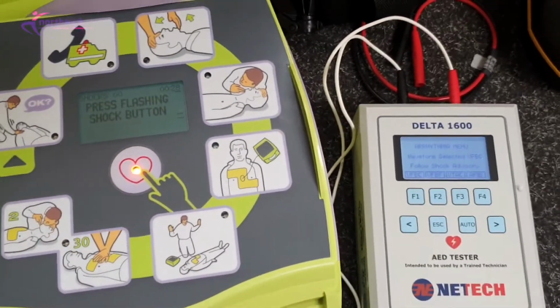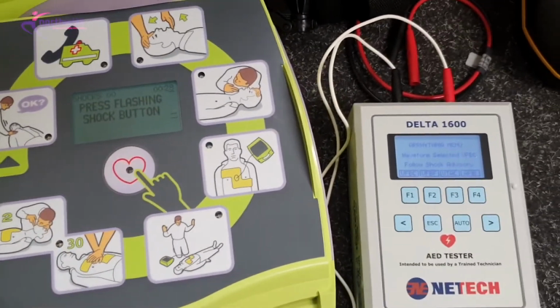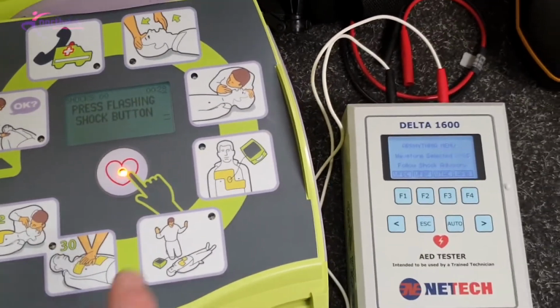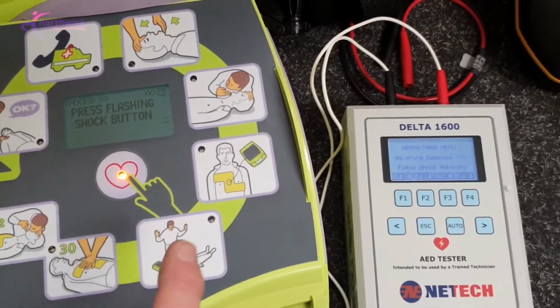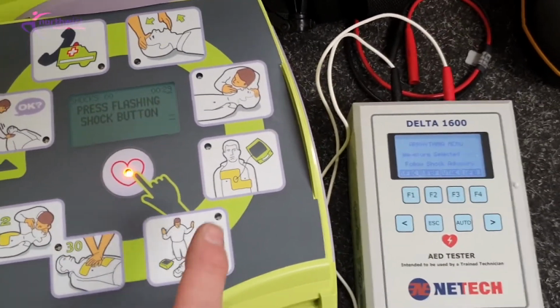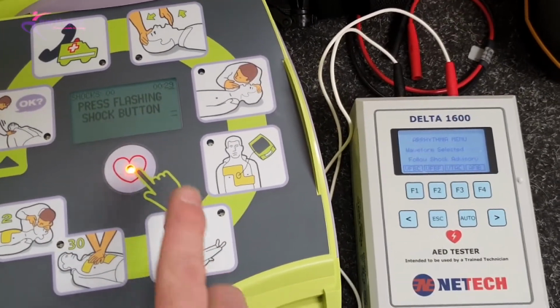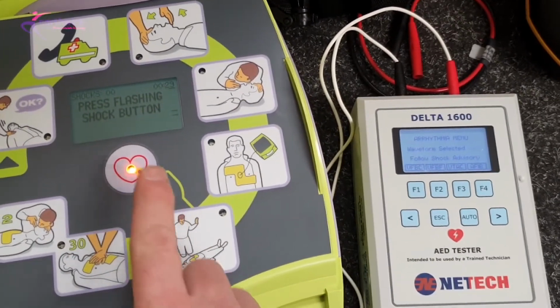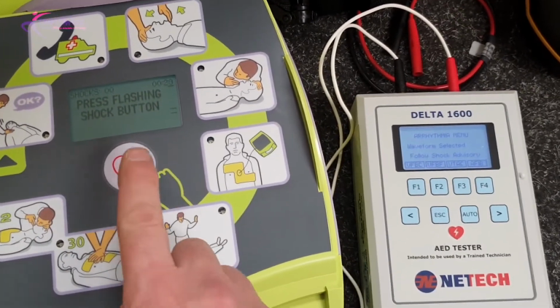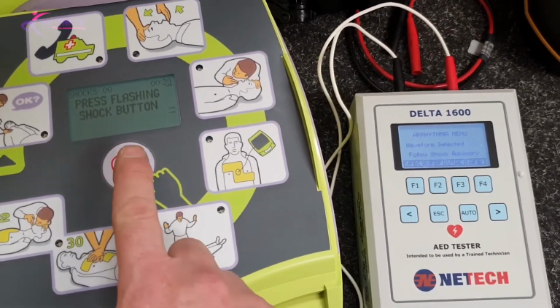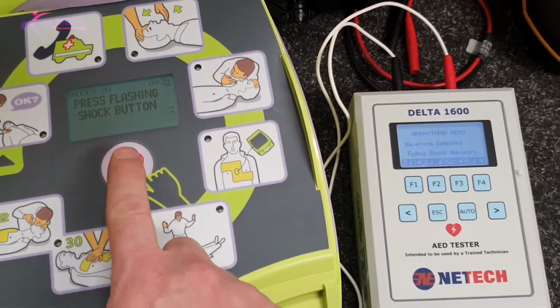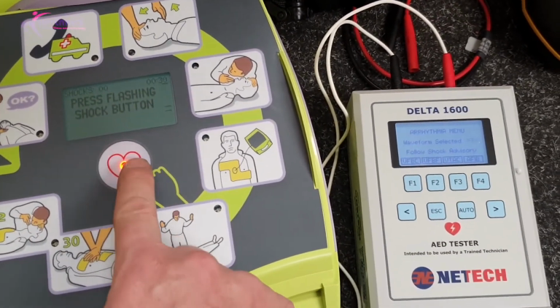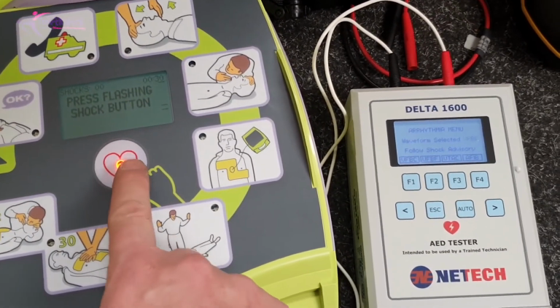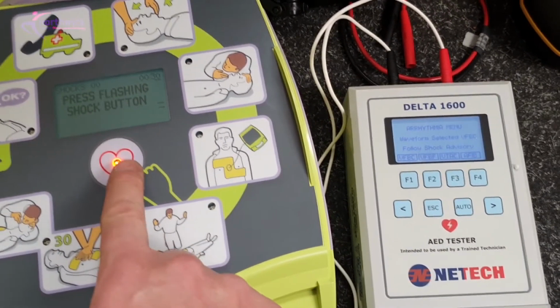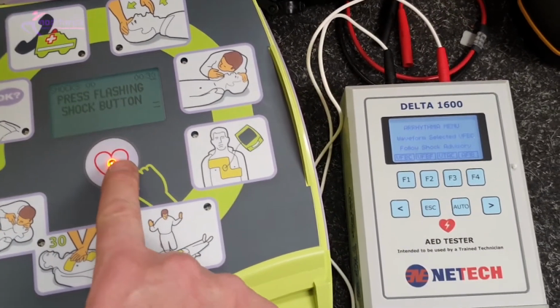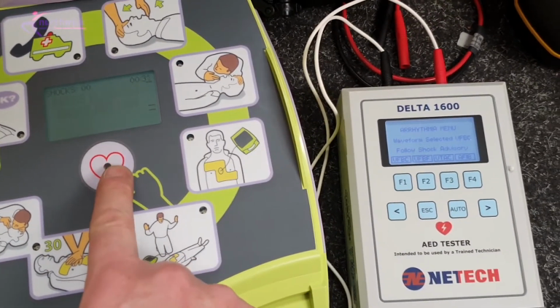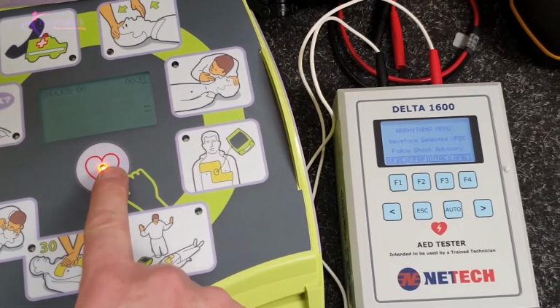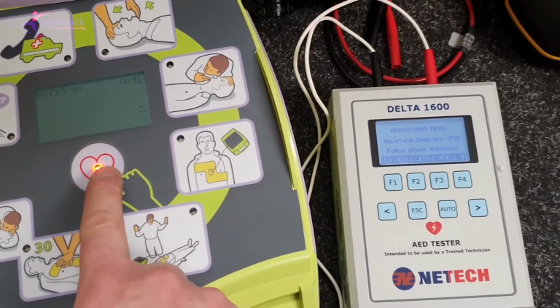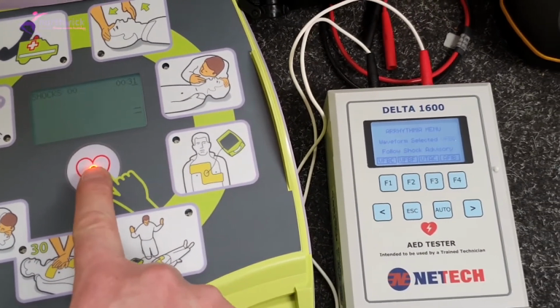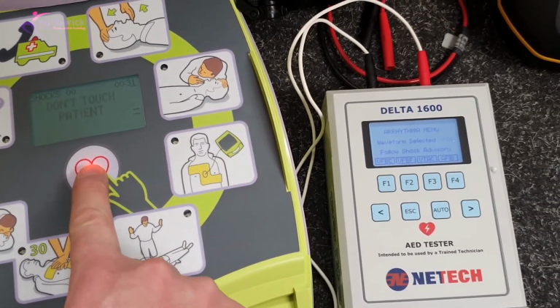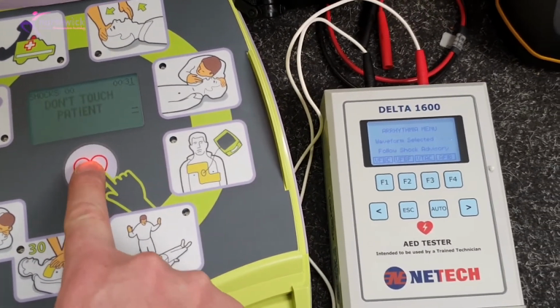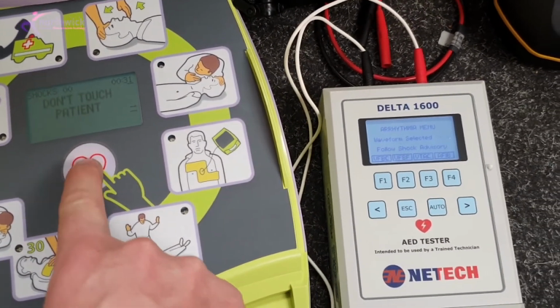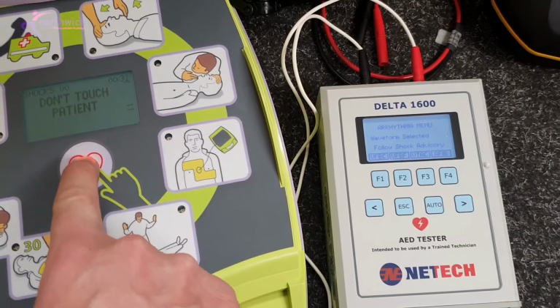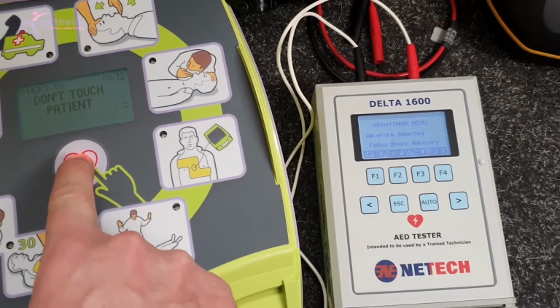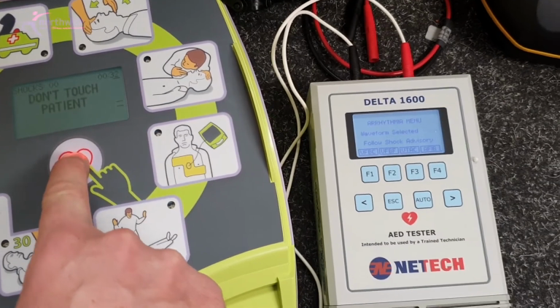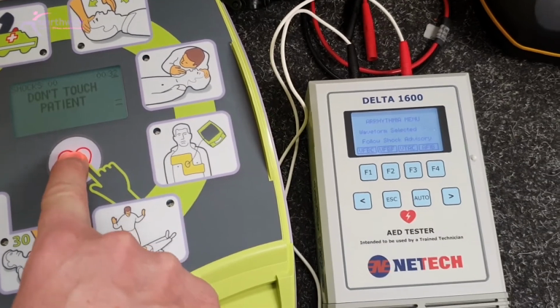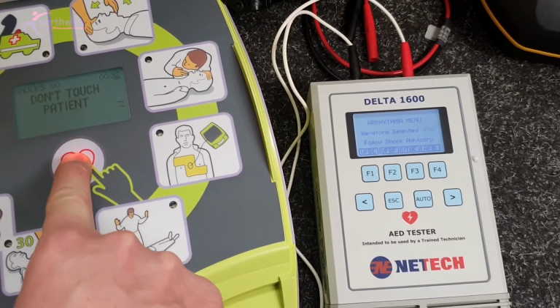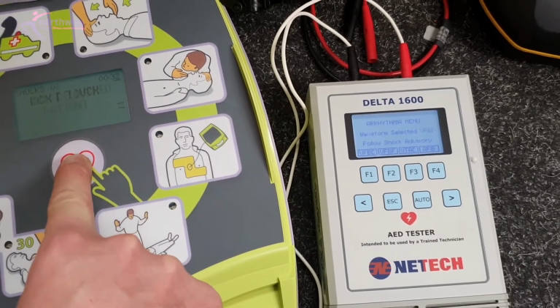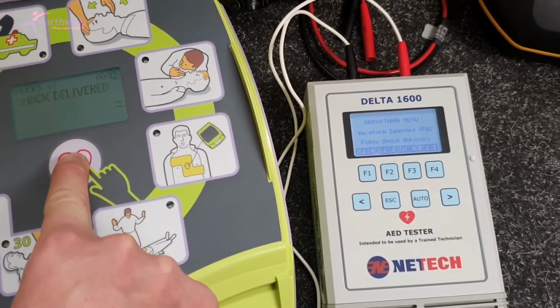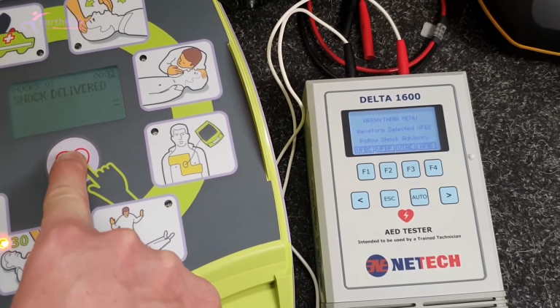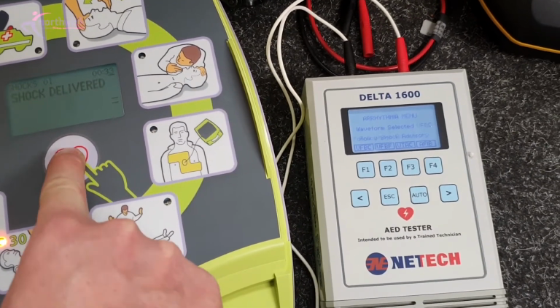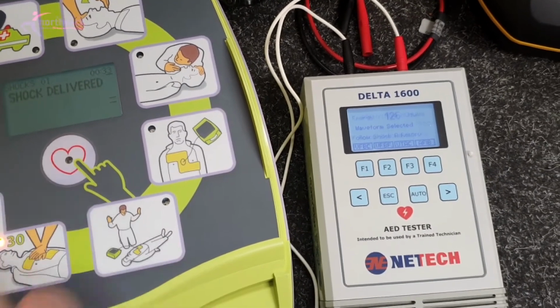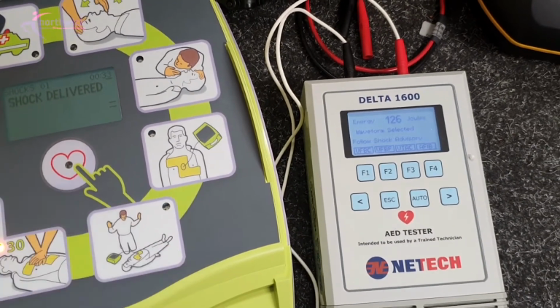Don't touch patient, analyzing — shock advised. Don't touch patient, press flashing shock button. Okay, so that's the same as before — it's recommending a shock. I need to press this button.